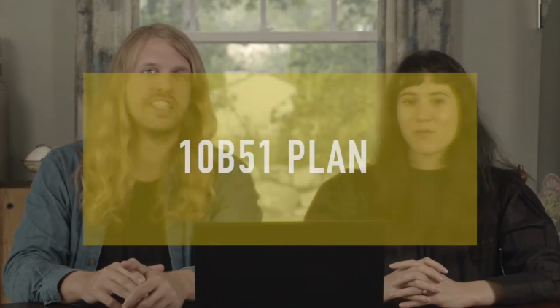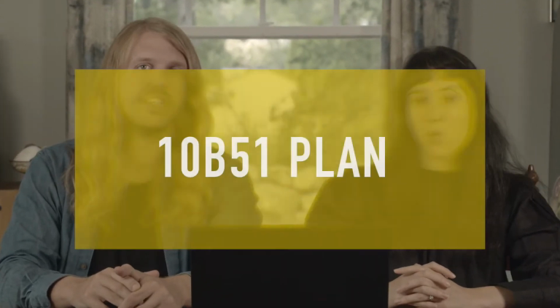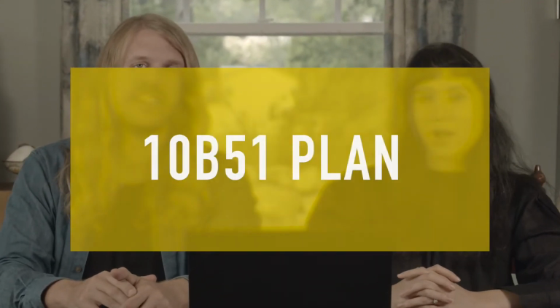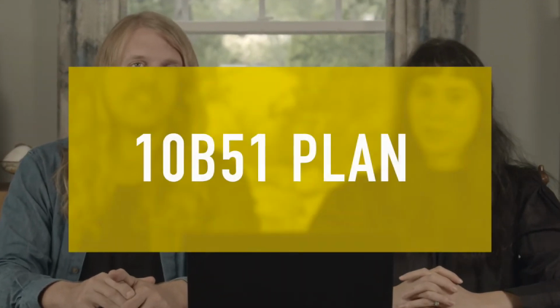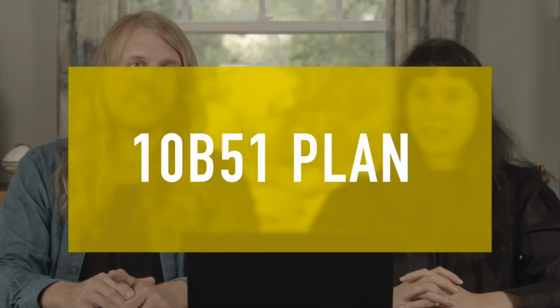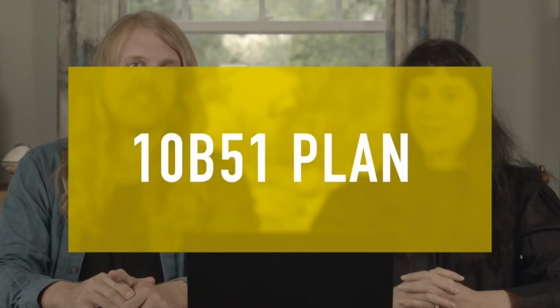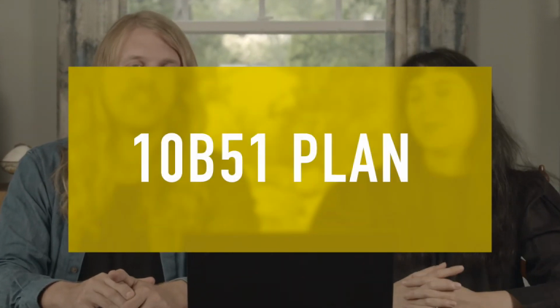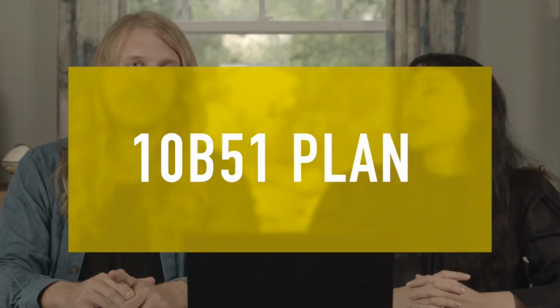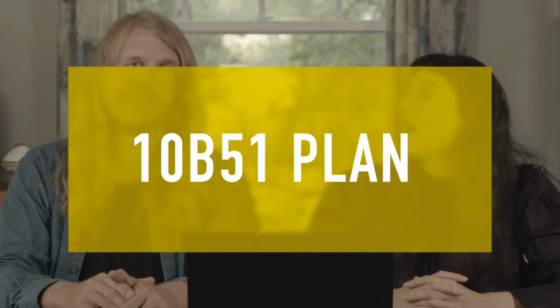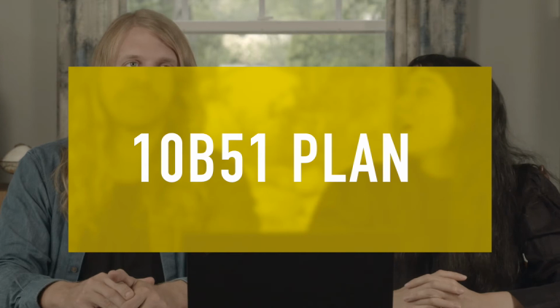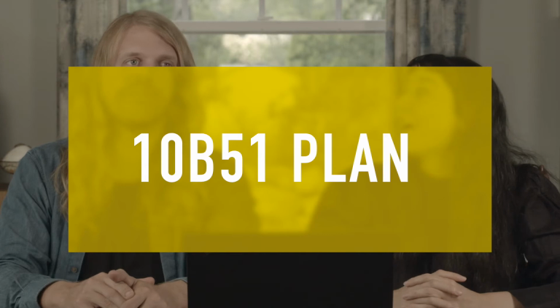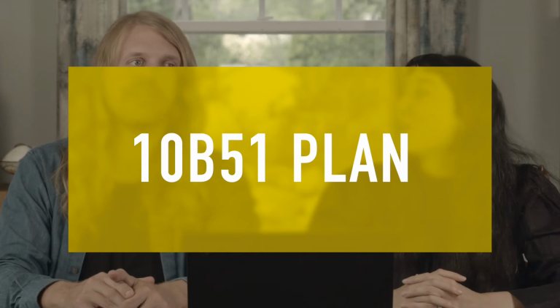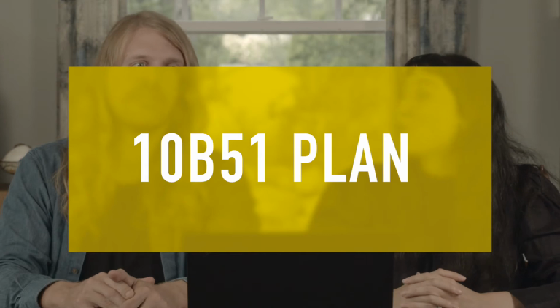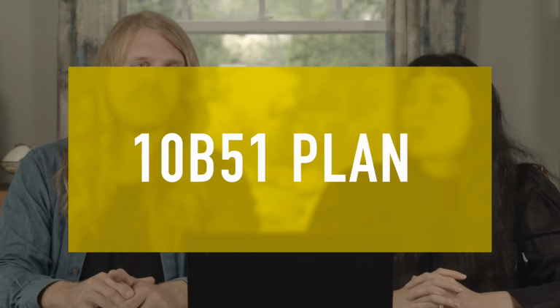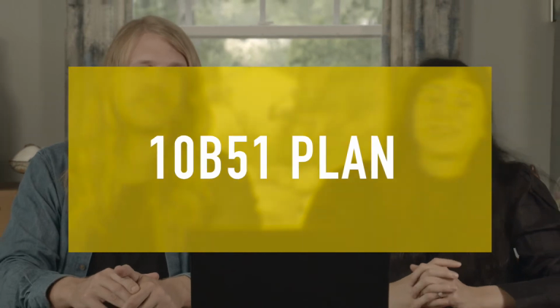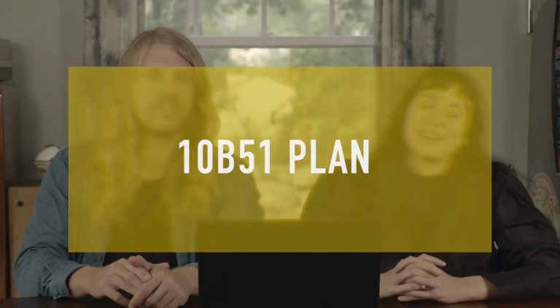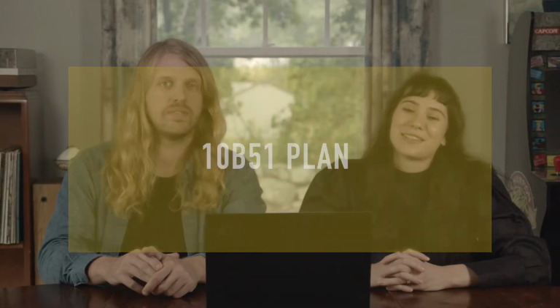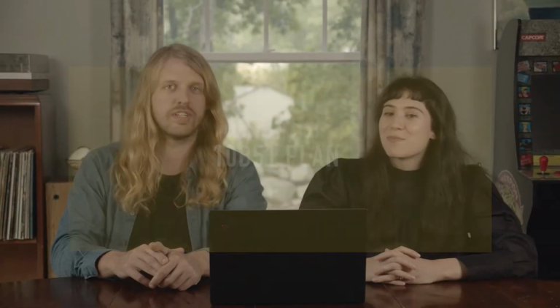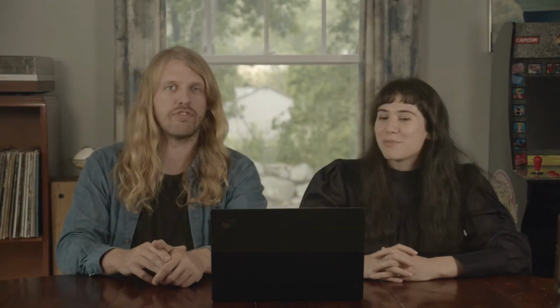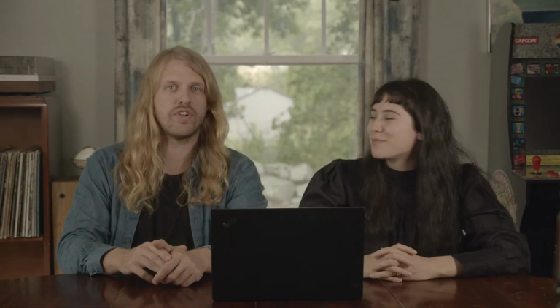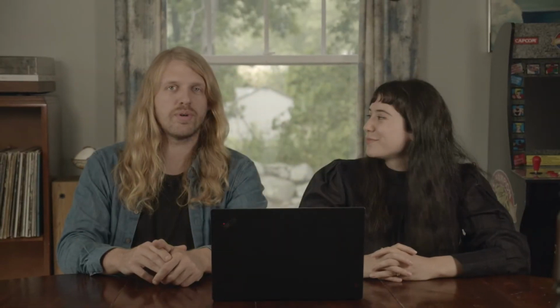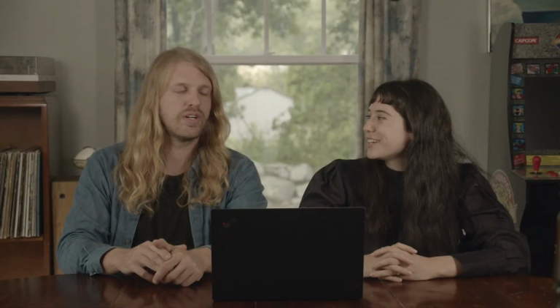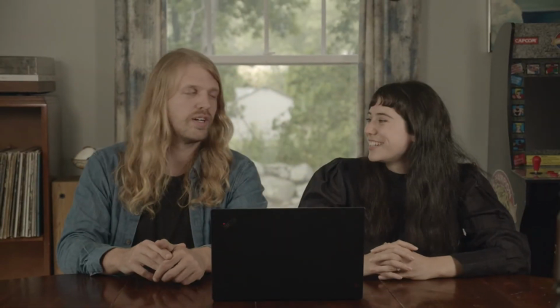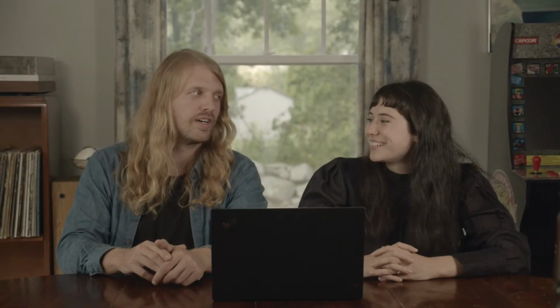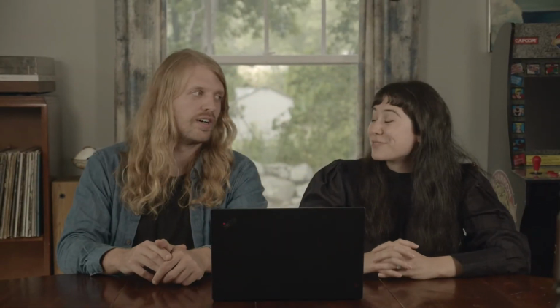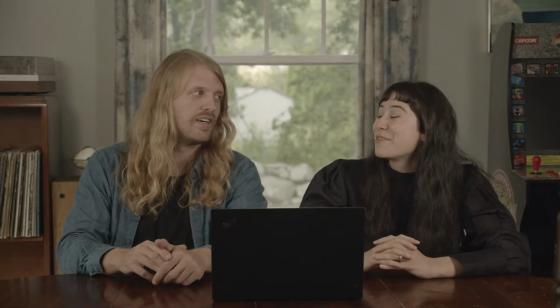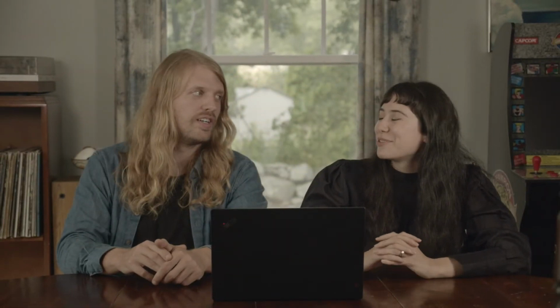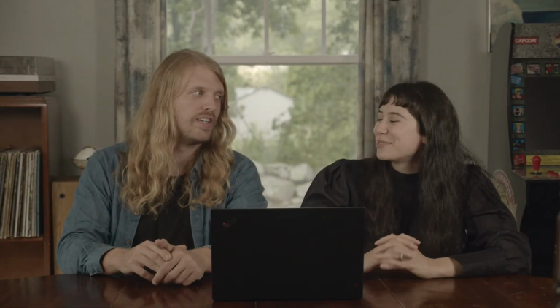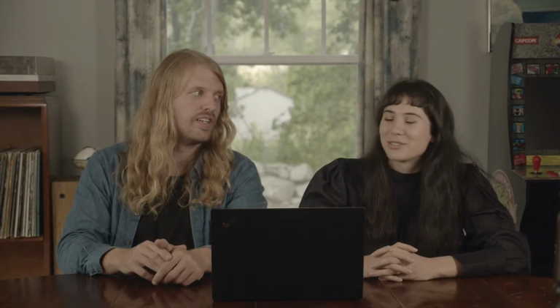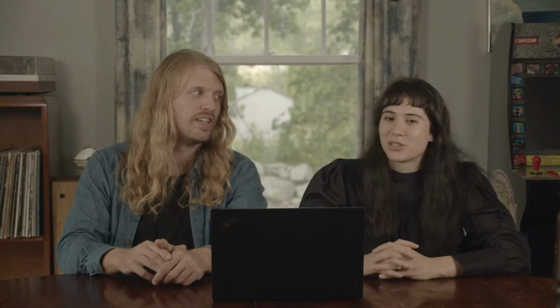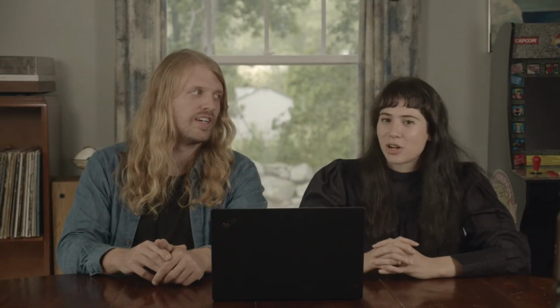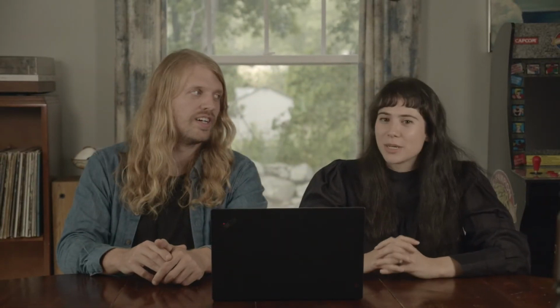10b5-1 plan. Is that a phone number? That's my phone number. Don't call me.